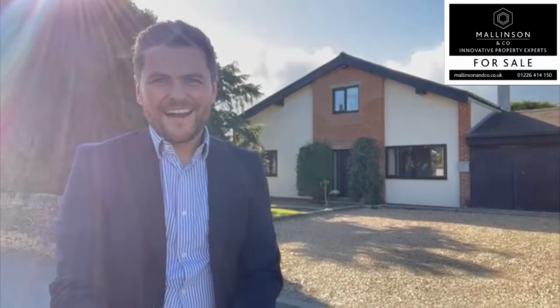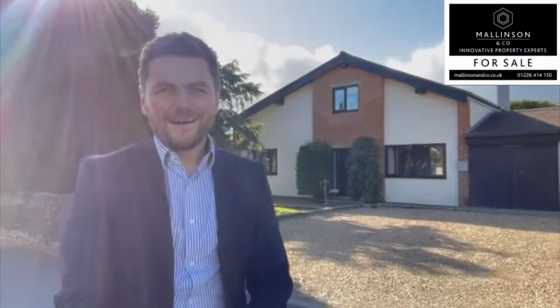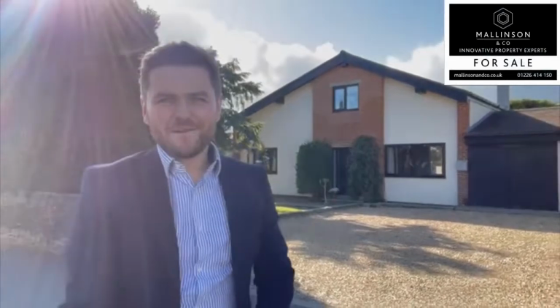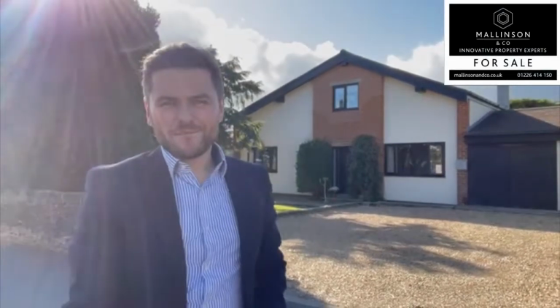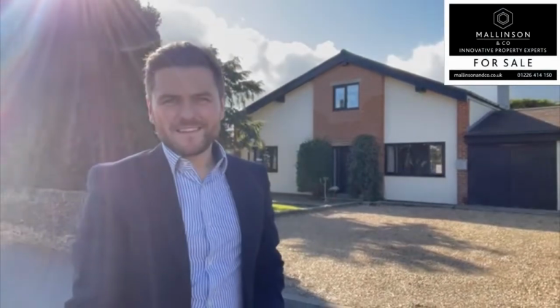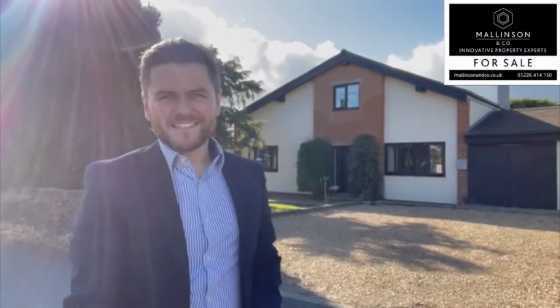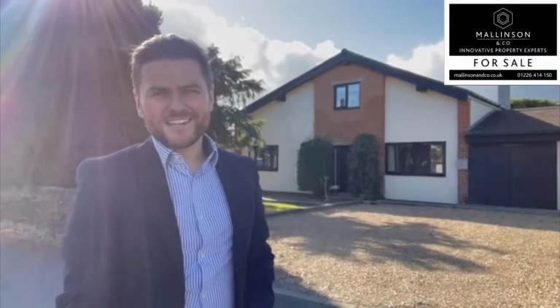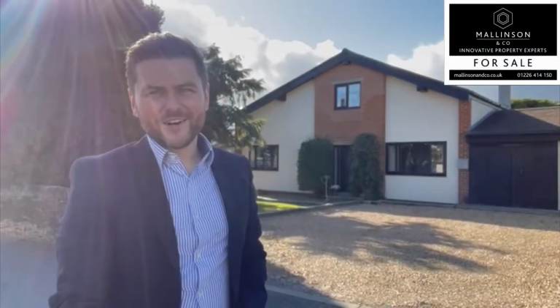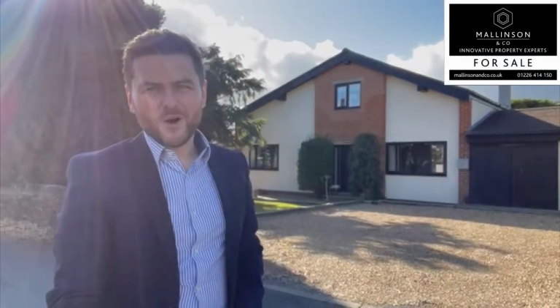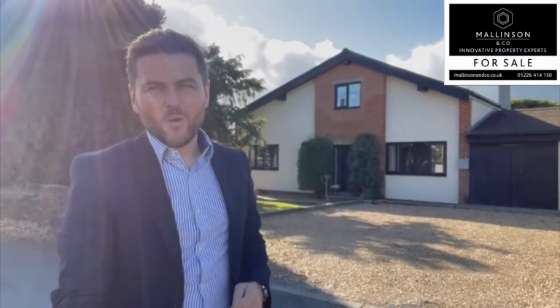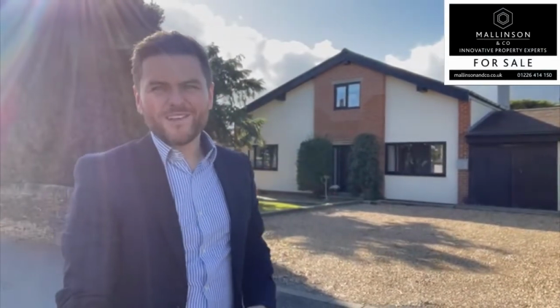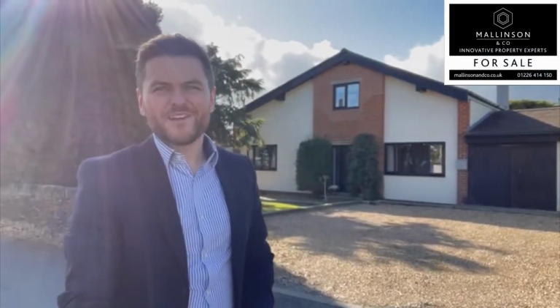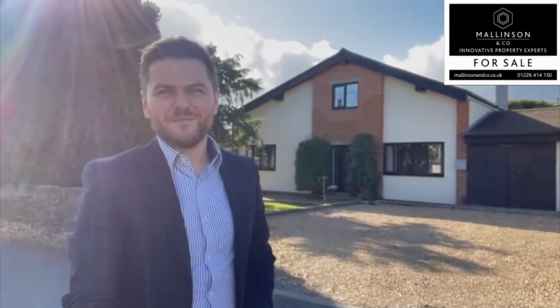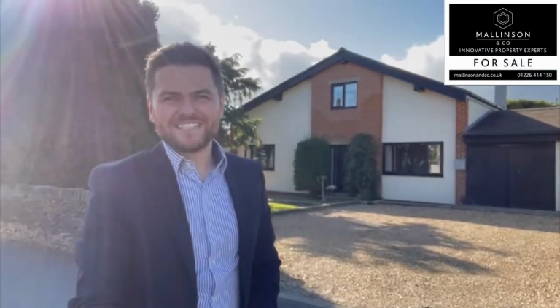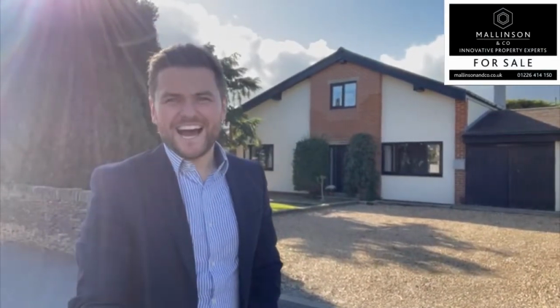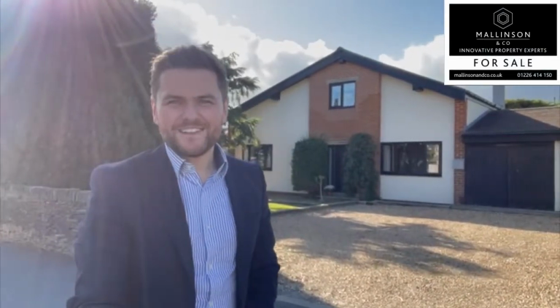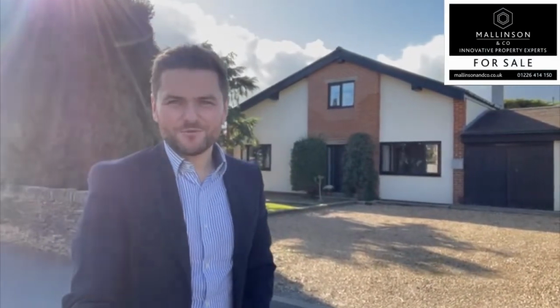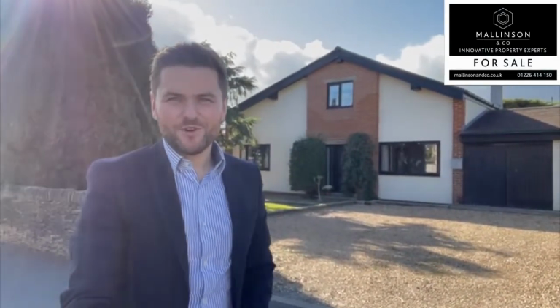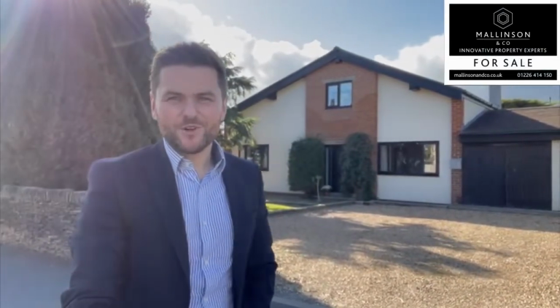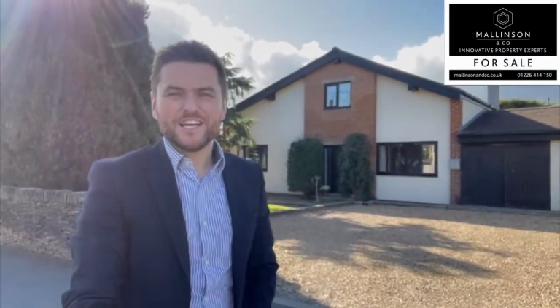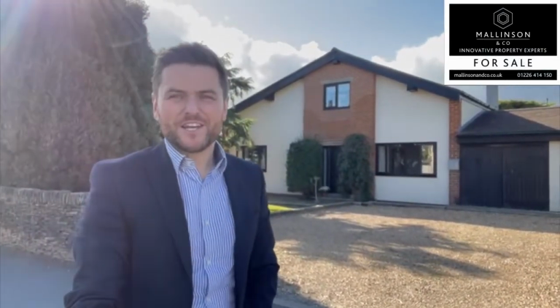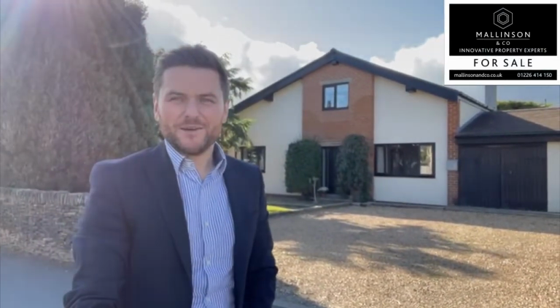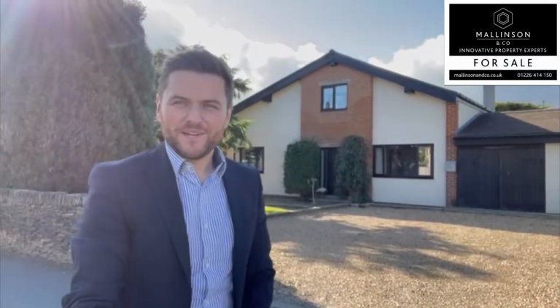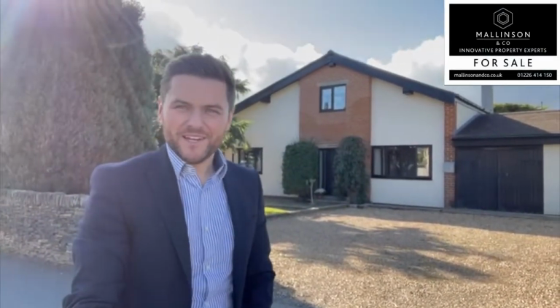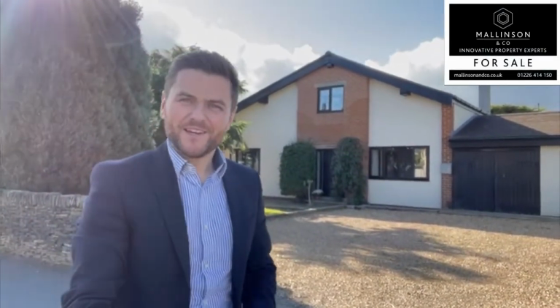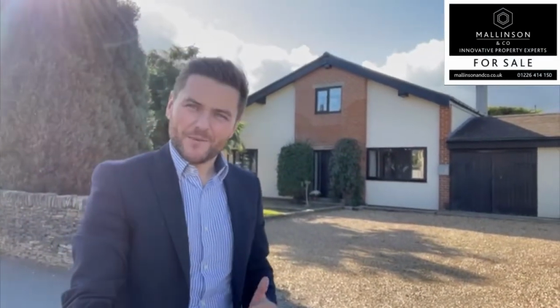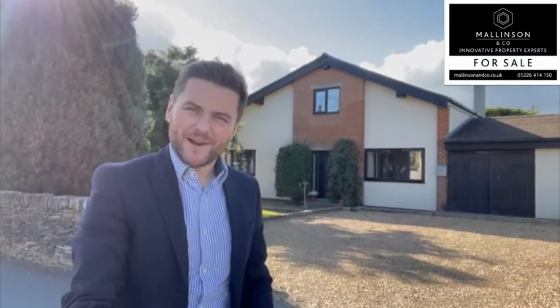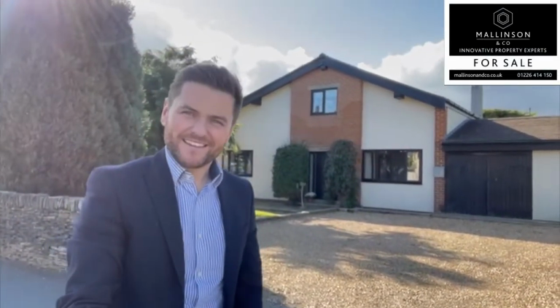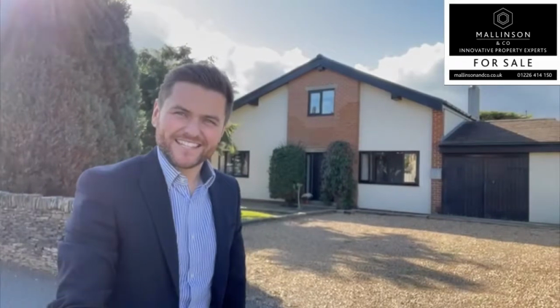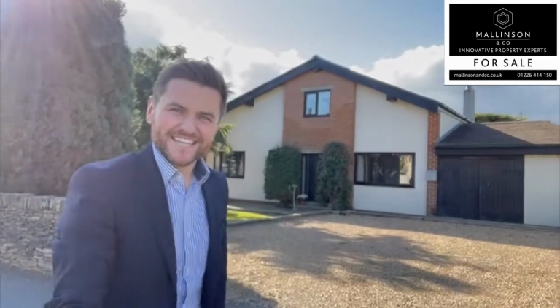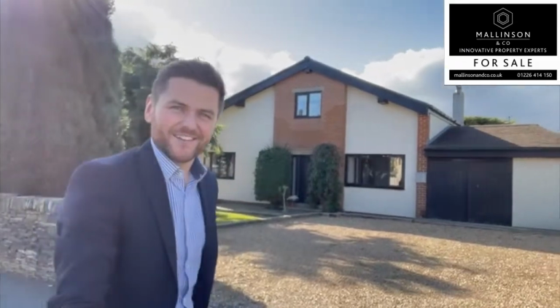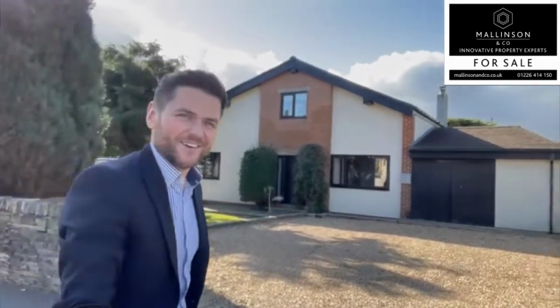Hi, I'm Ben from Mallinson & Co. Welcome to Hallis Road, Kurt Burton. Come on in, let's take a look.